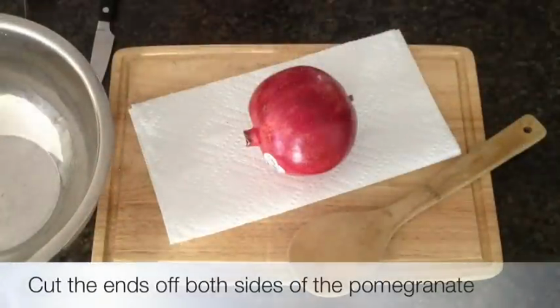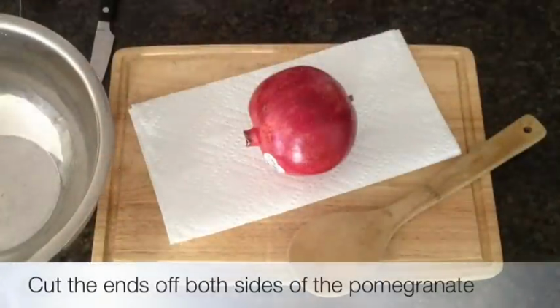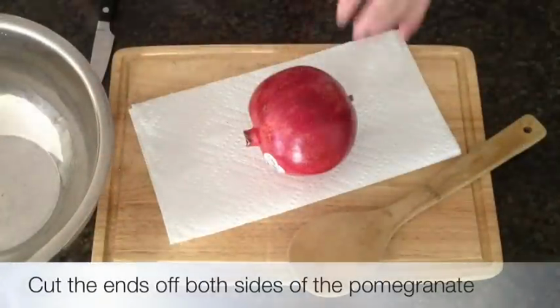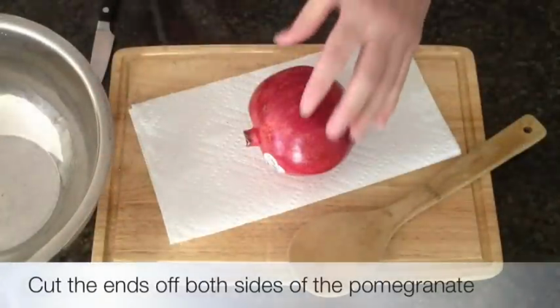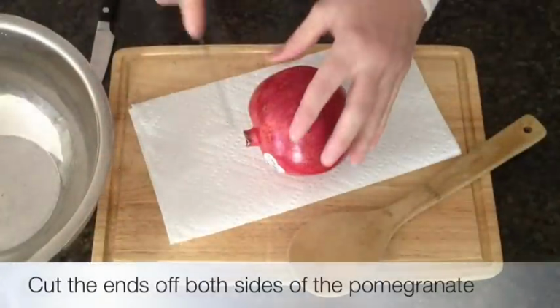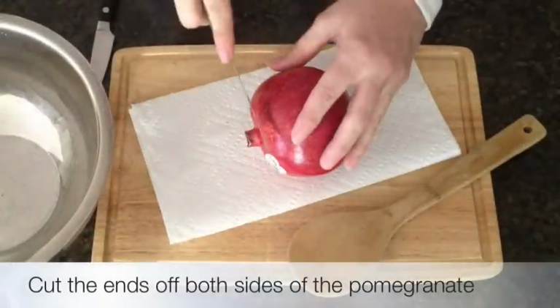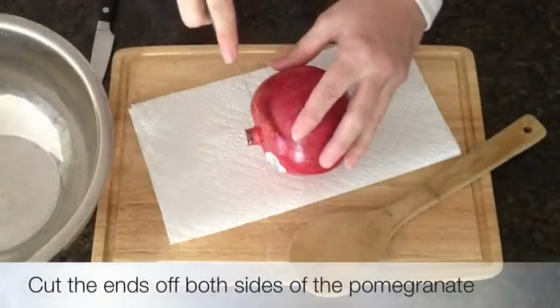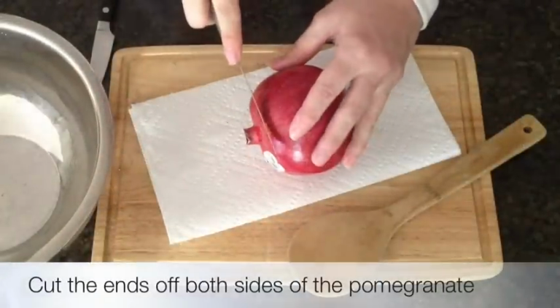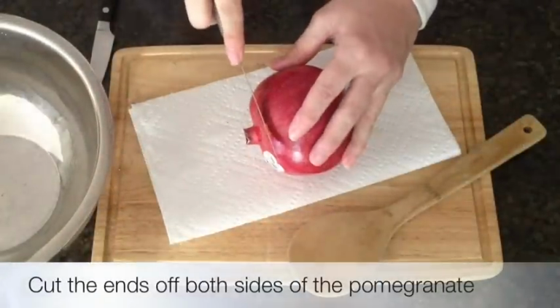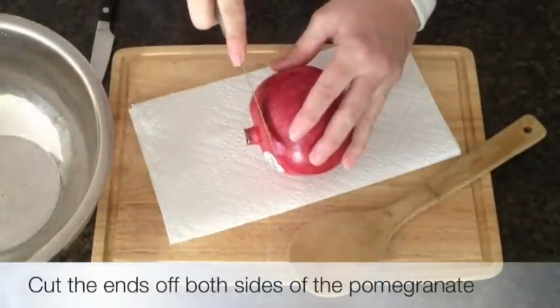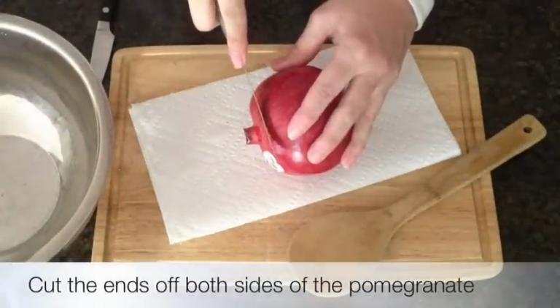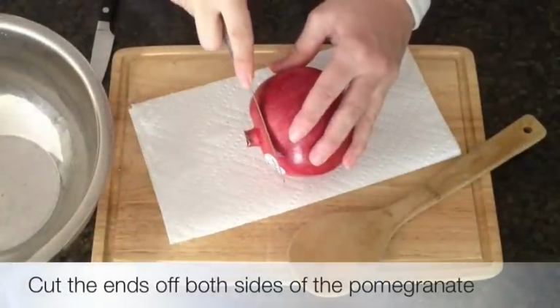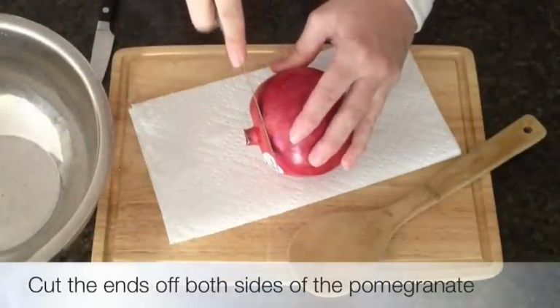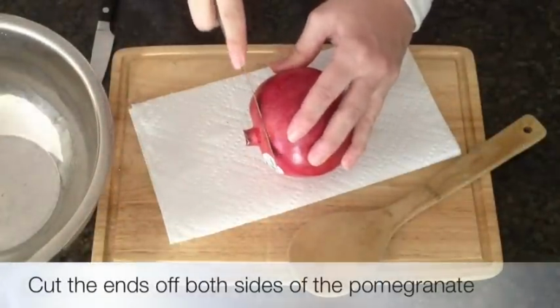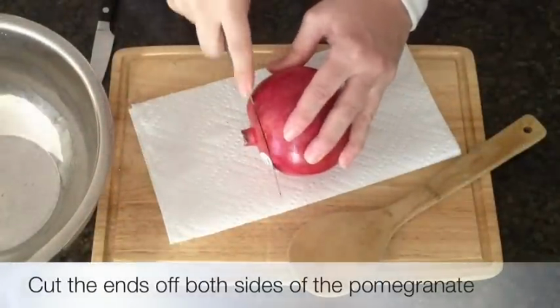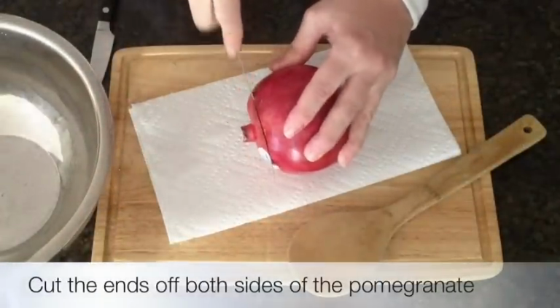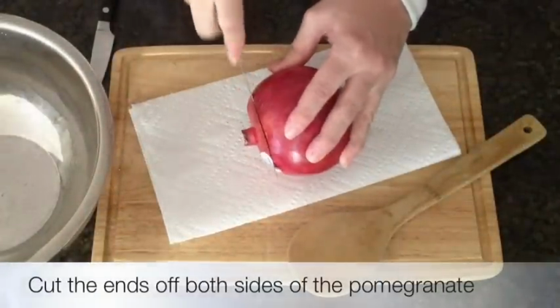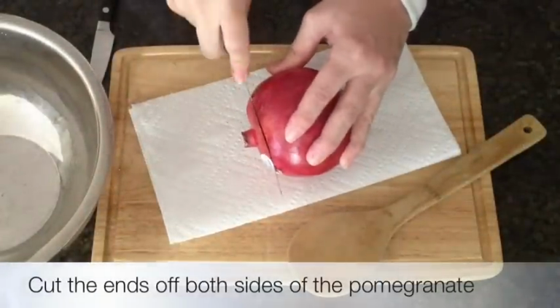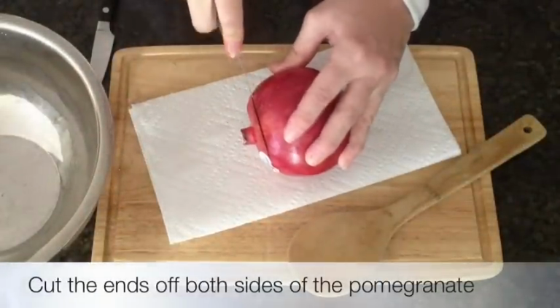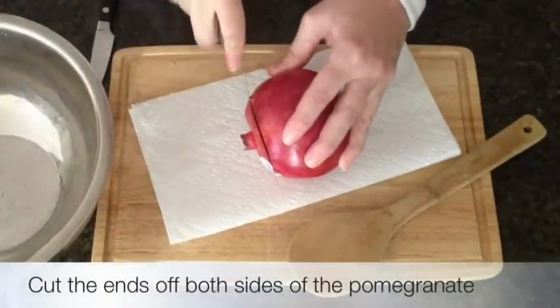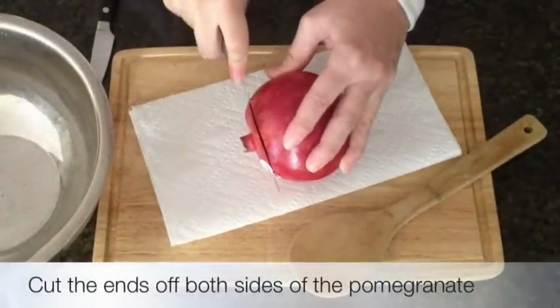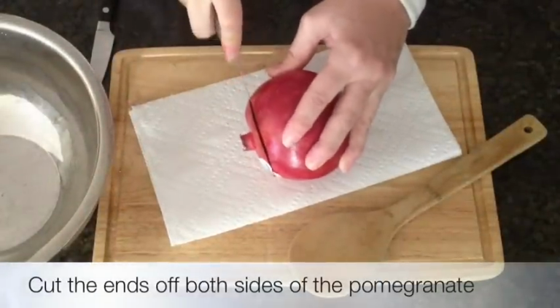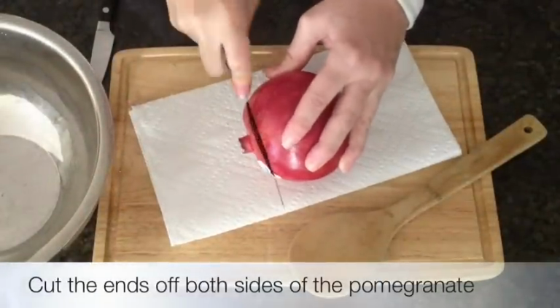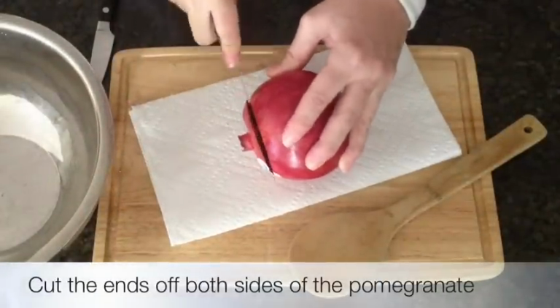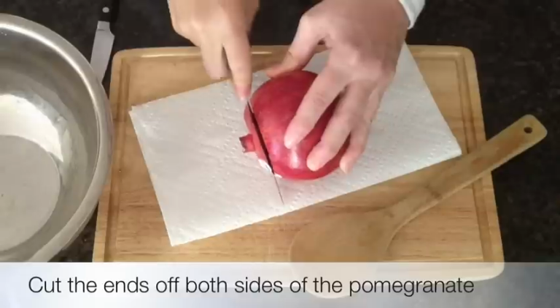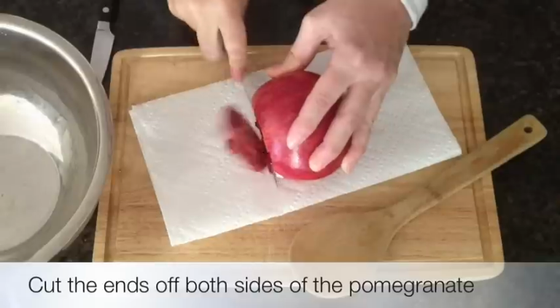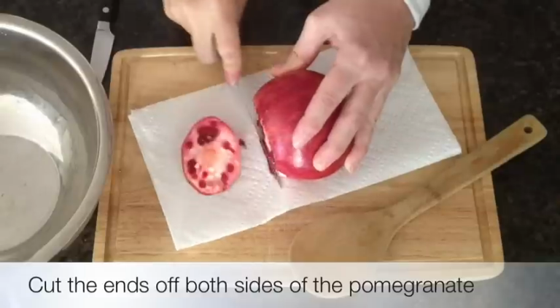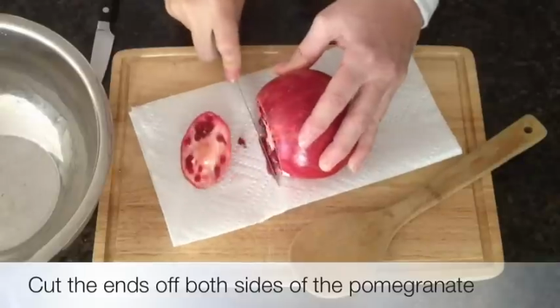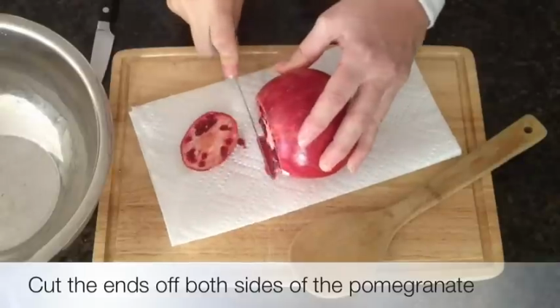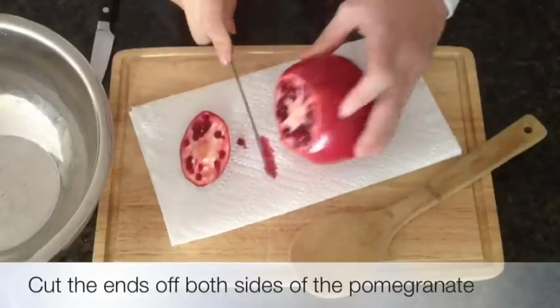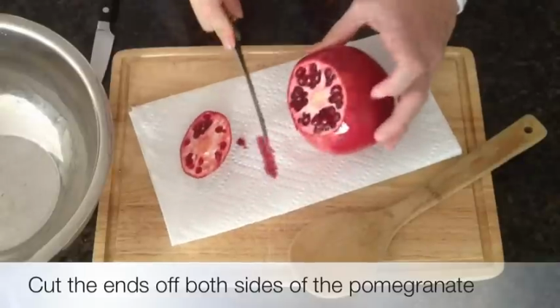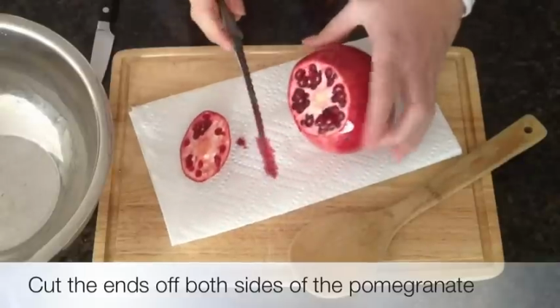Simply place your pomegranate on a cutting board on a paper towel. Anything it touches will stain.